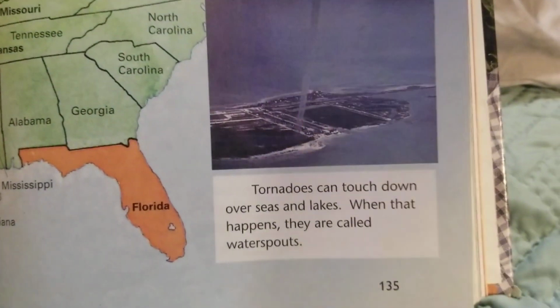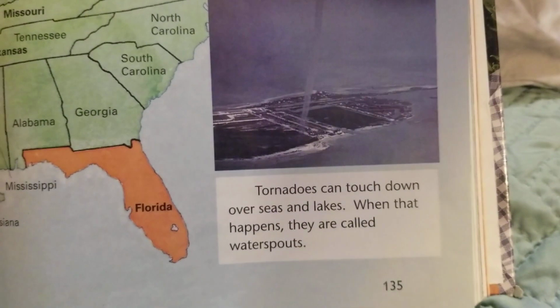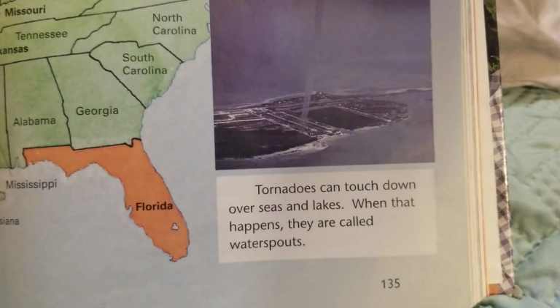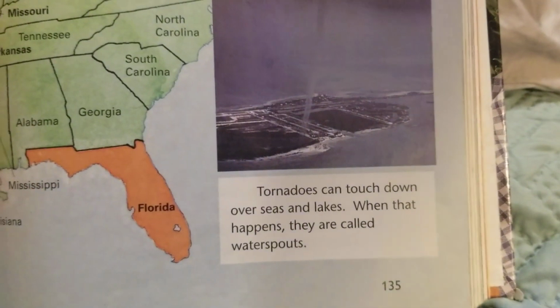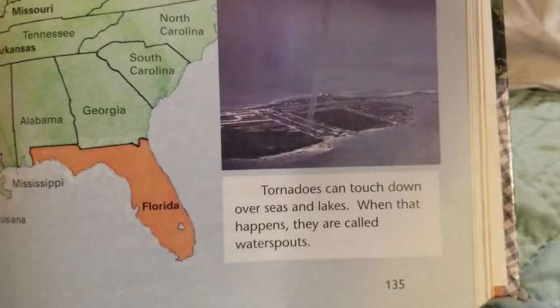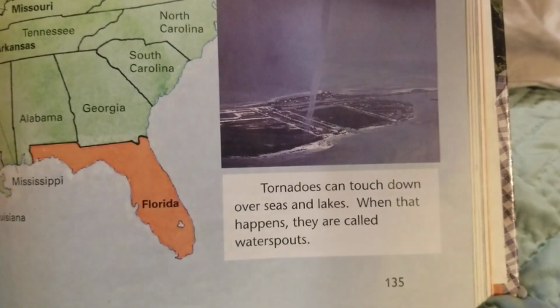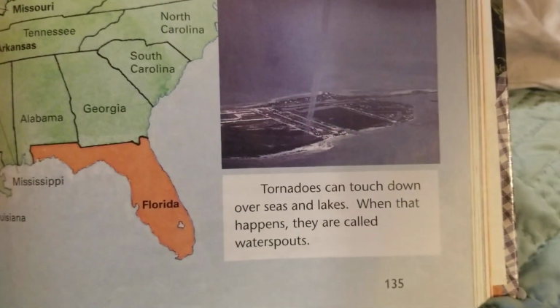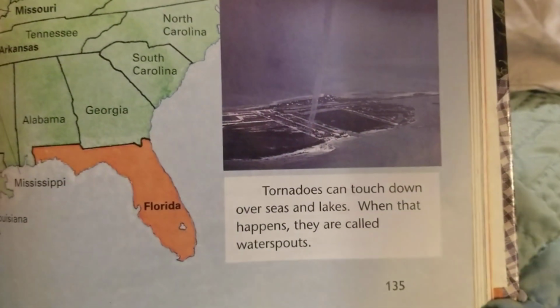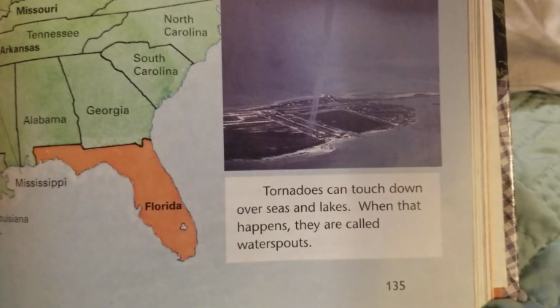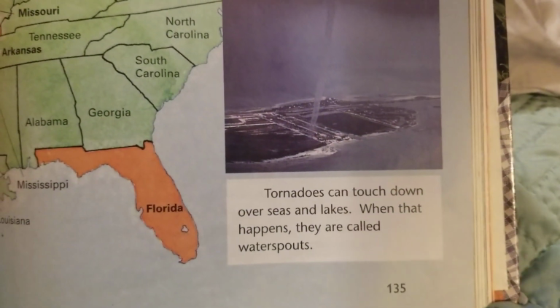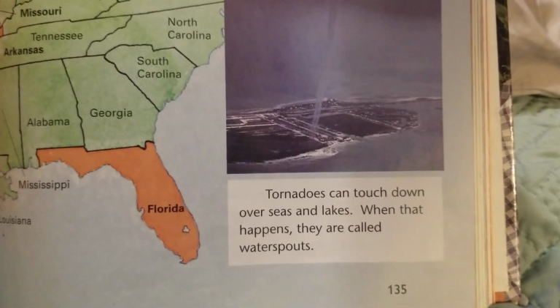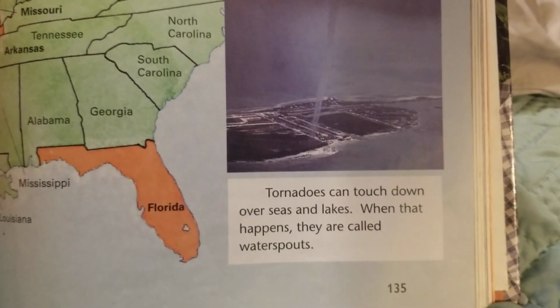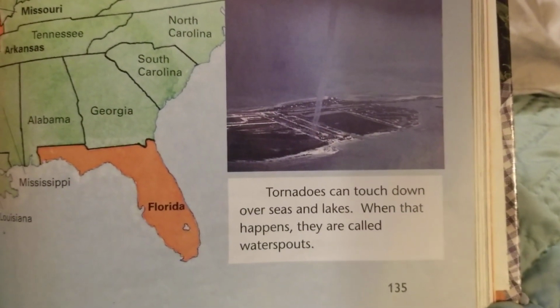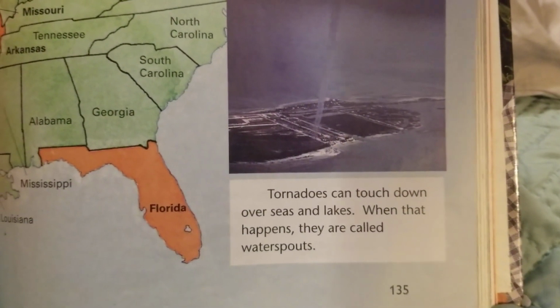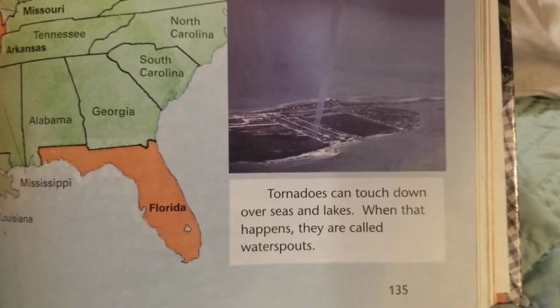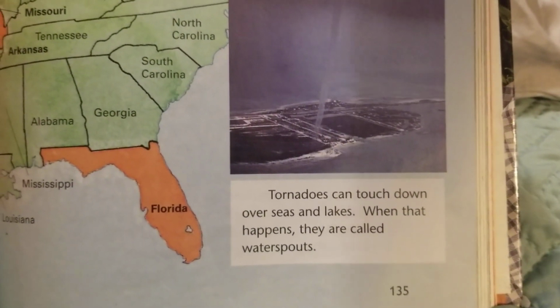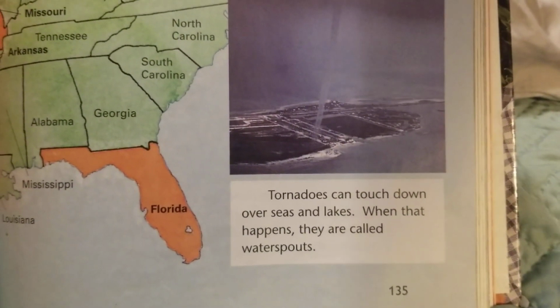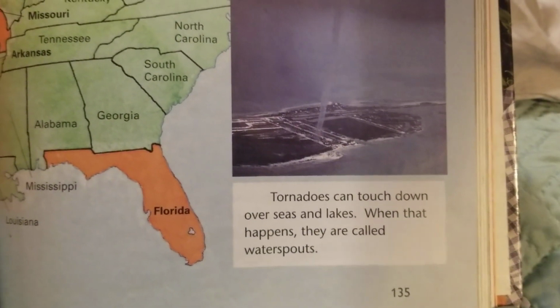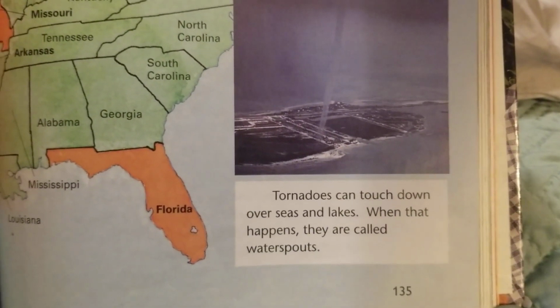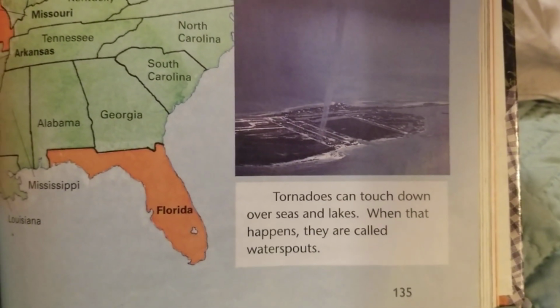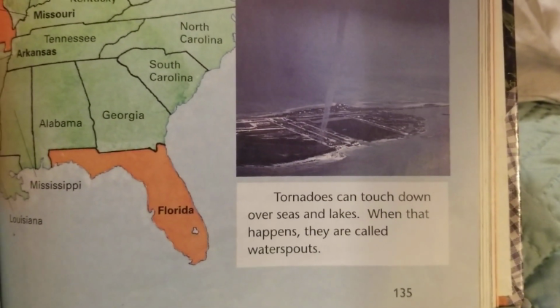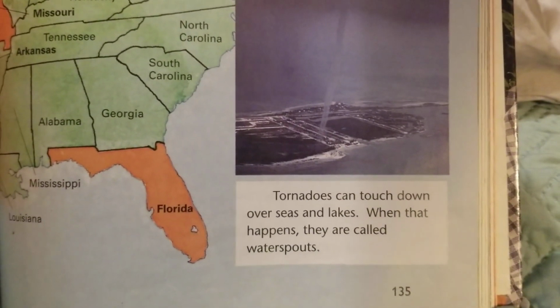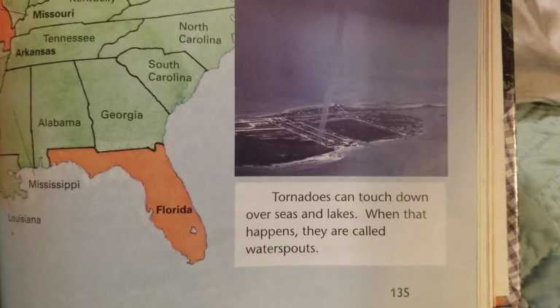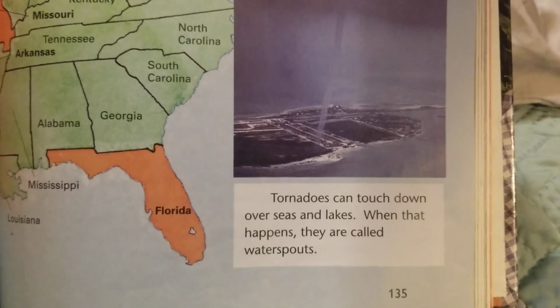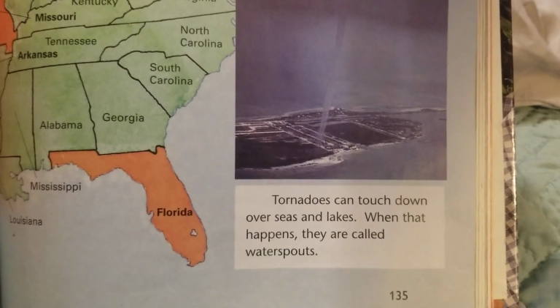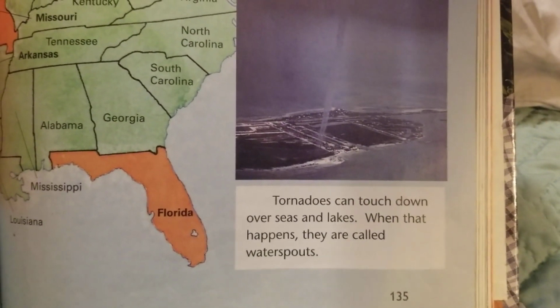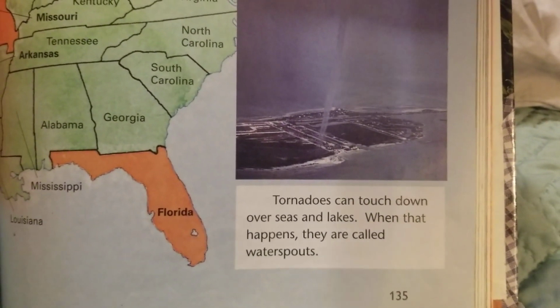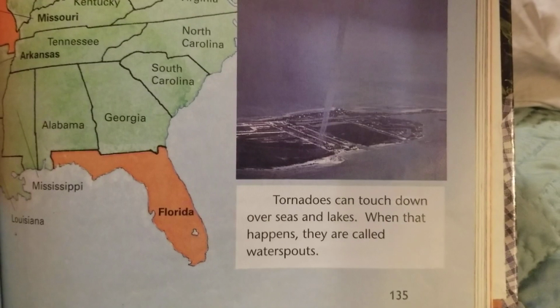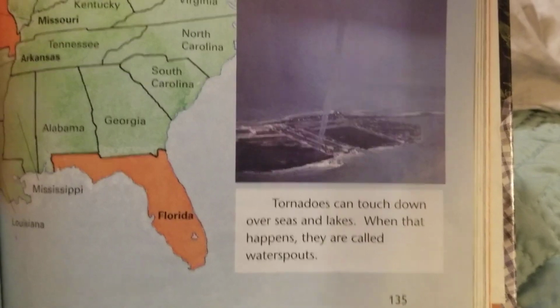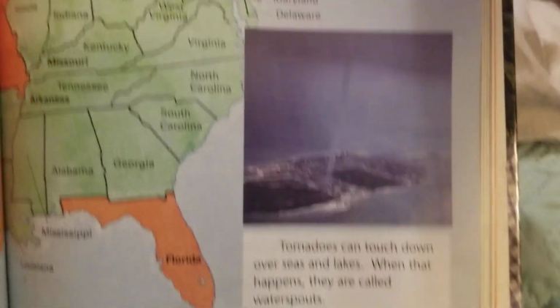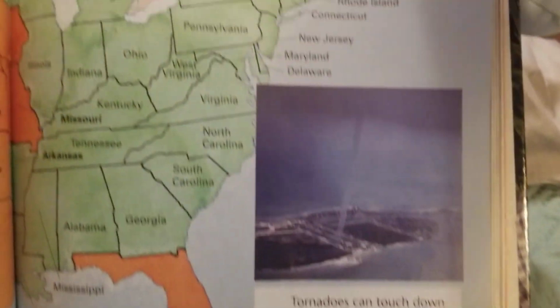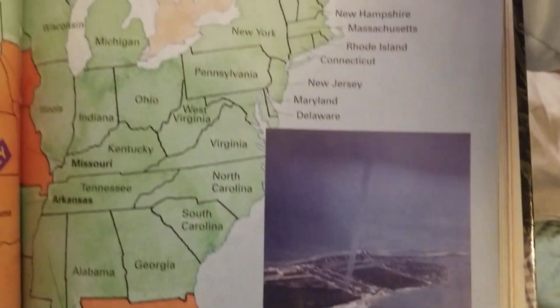Tornadoes can touch down over seas and lakes. When that happens, they are called water spouts.